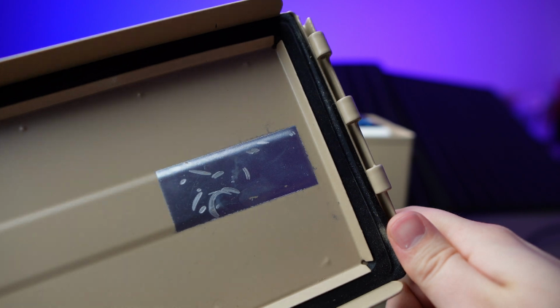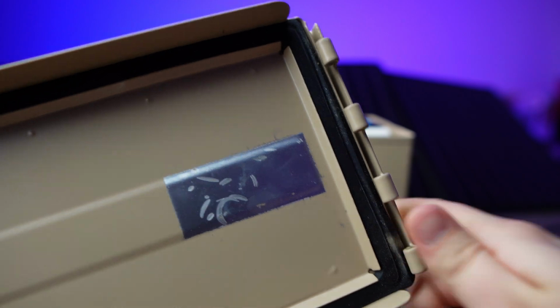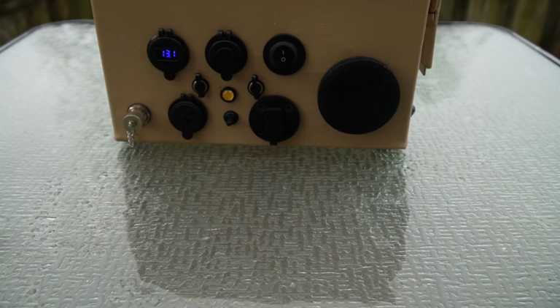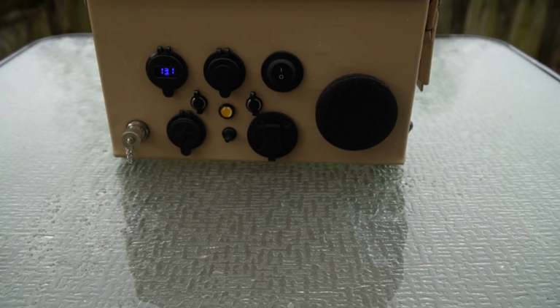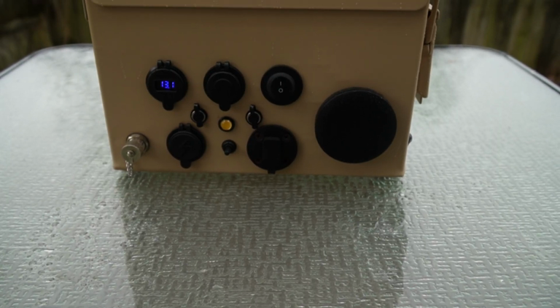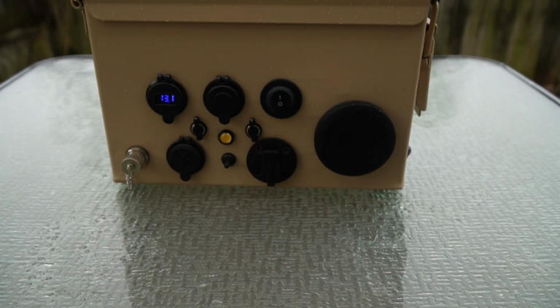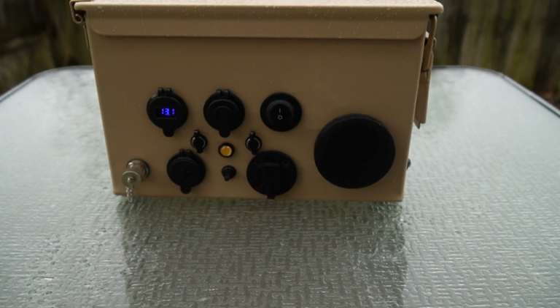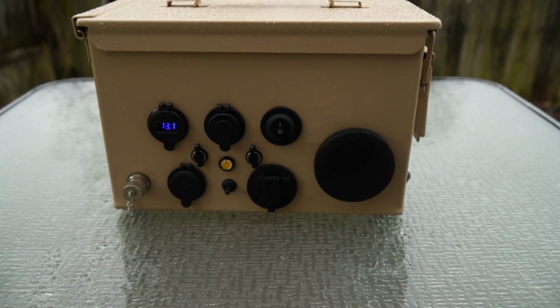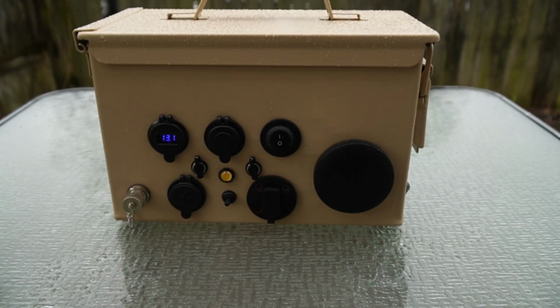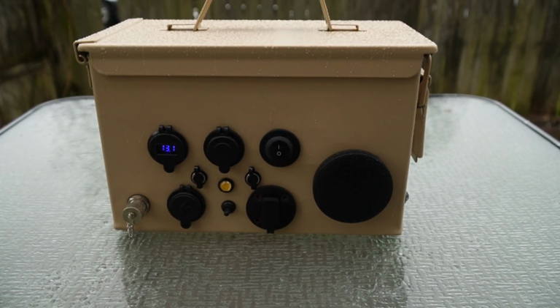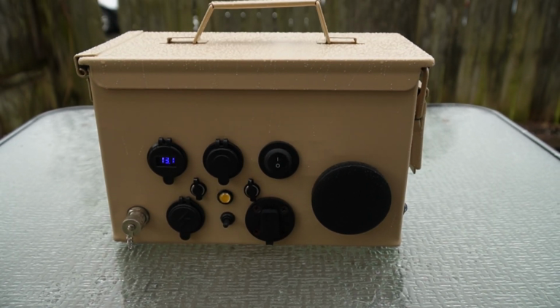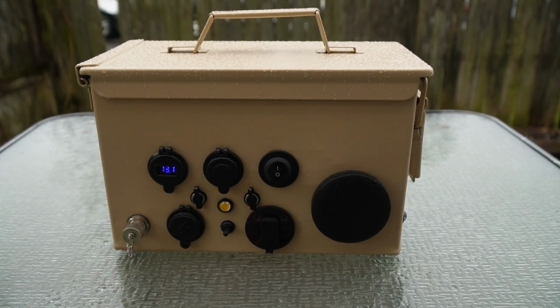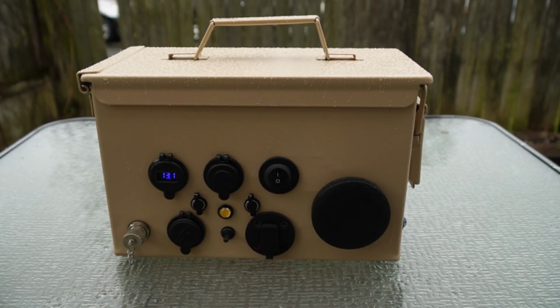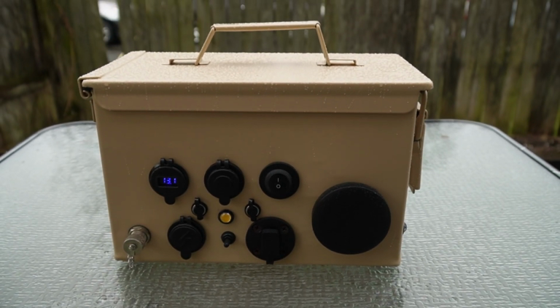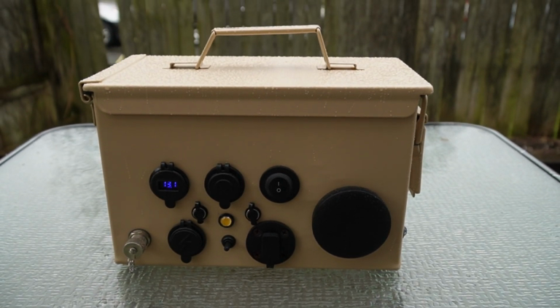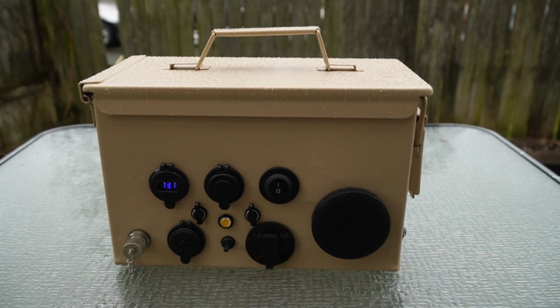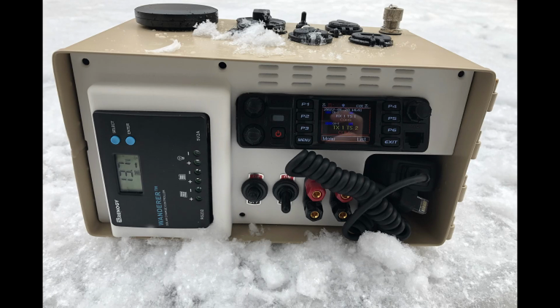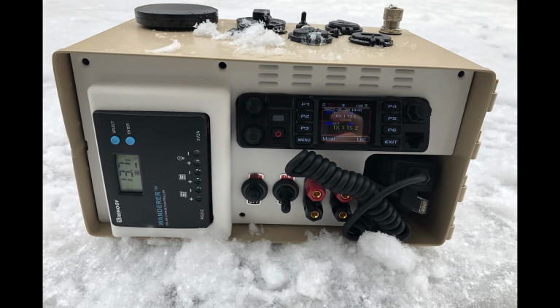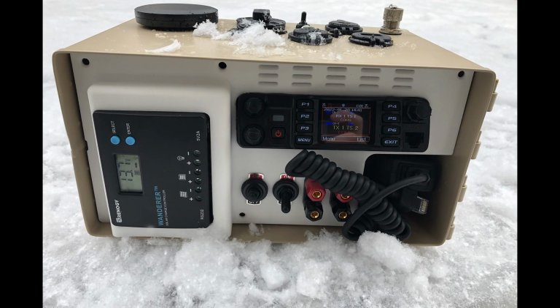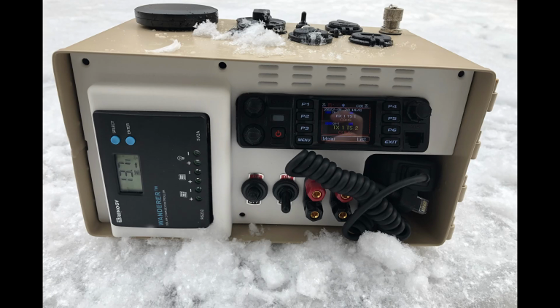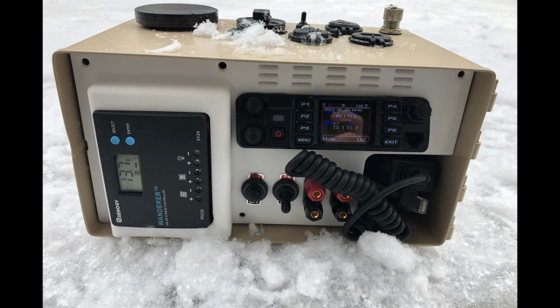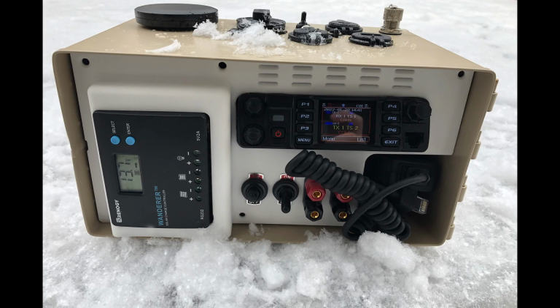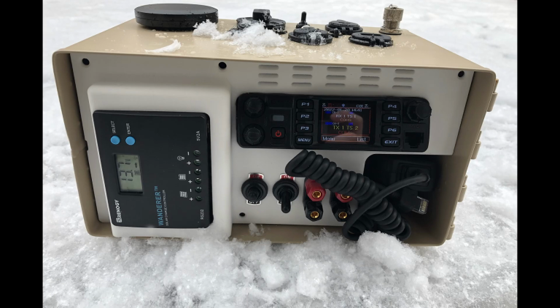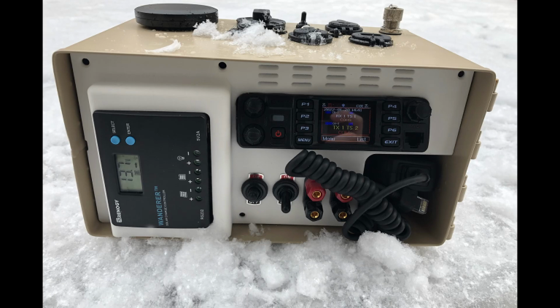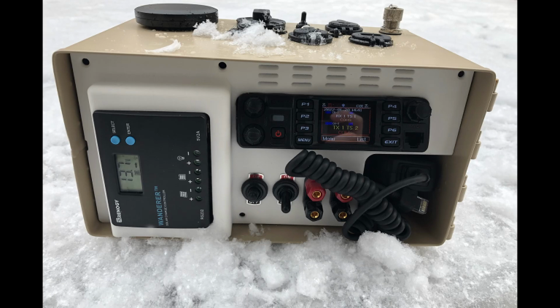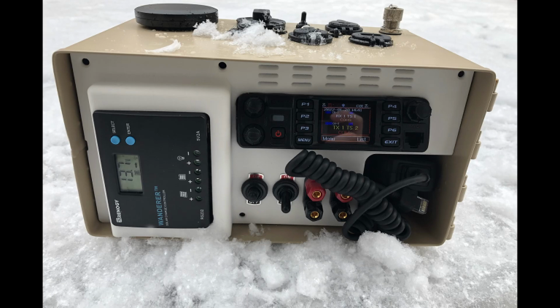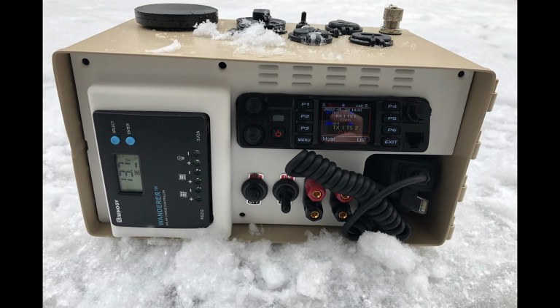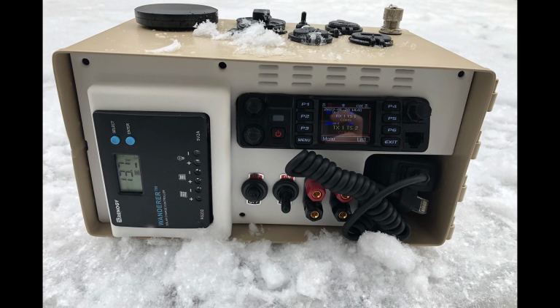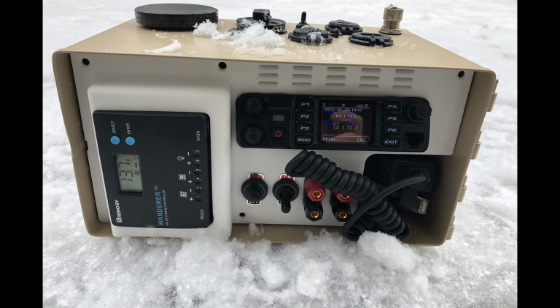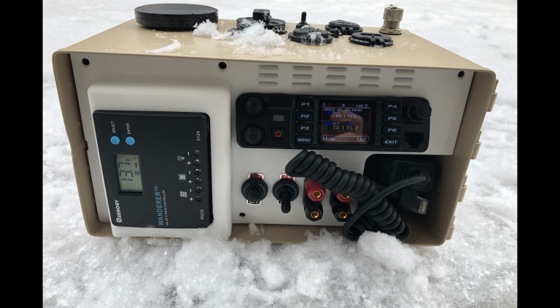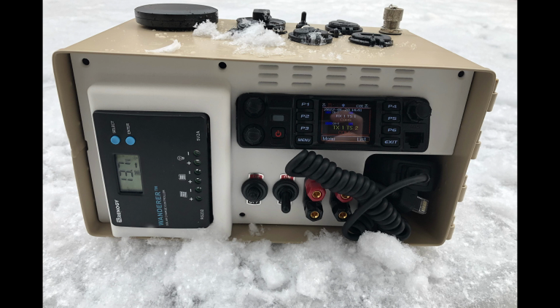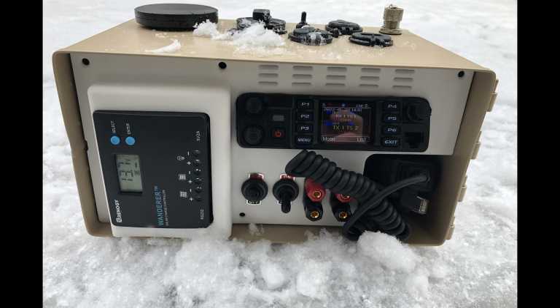And of course, all the components are water-resistant, so there's no problem leaving this out in the rain or snow.